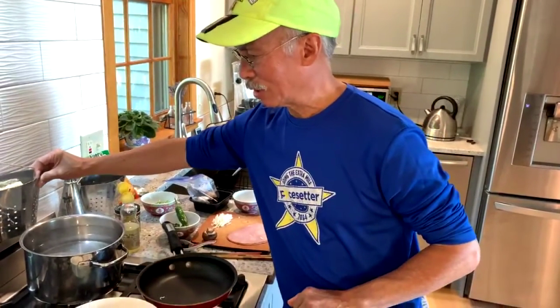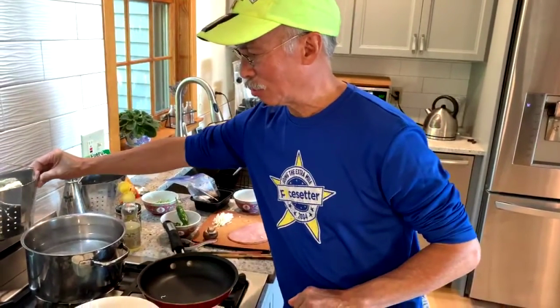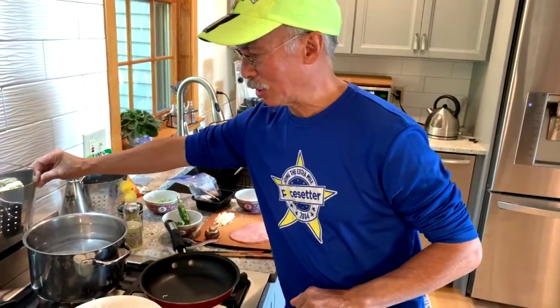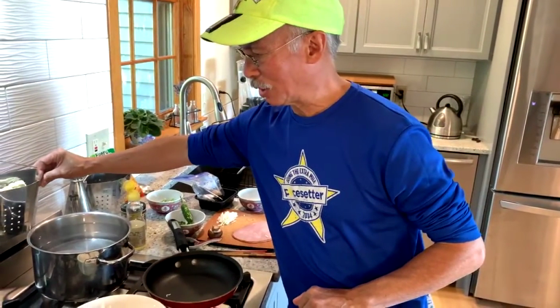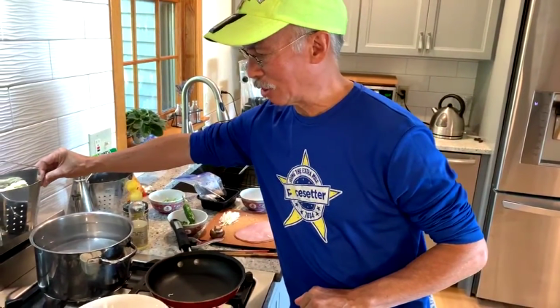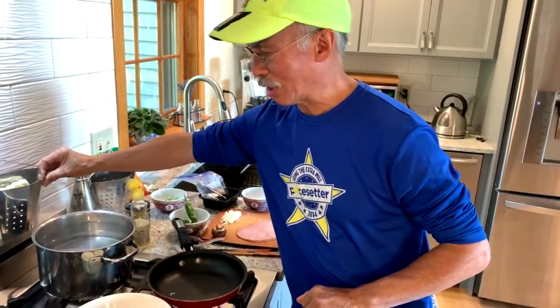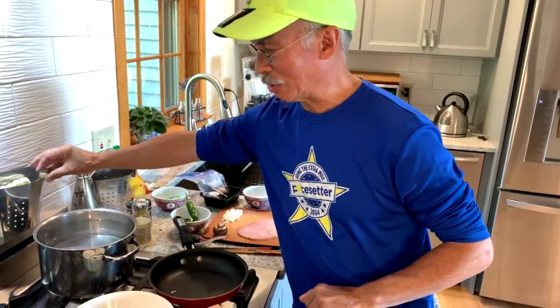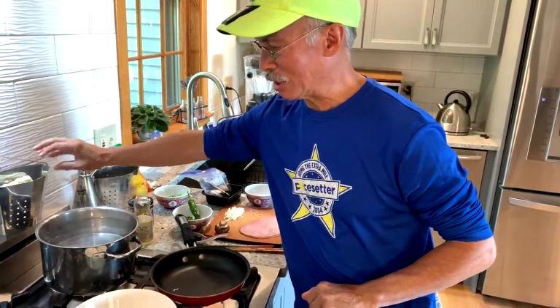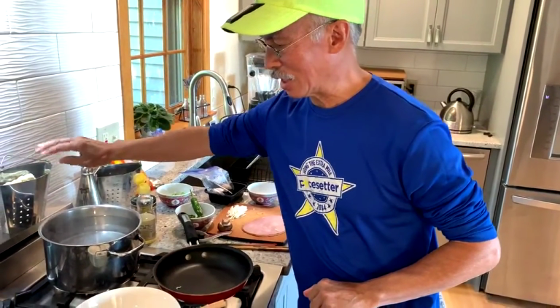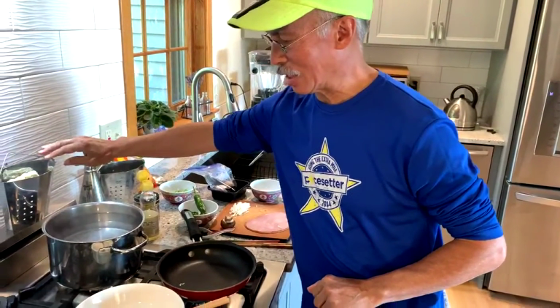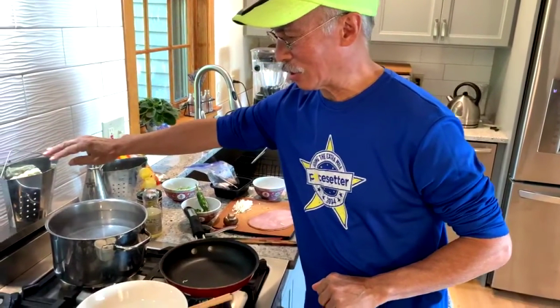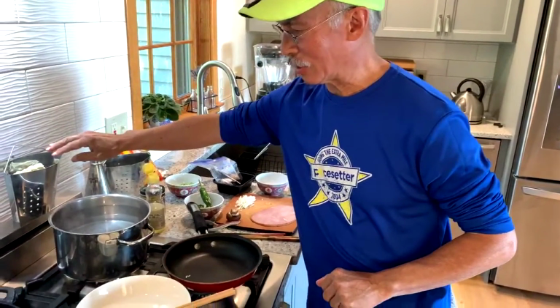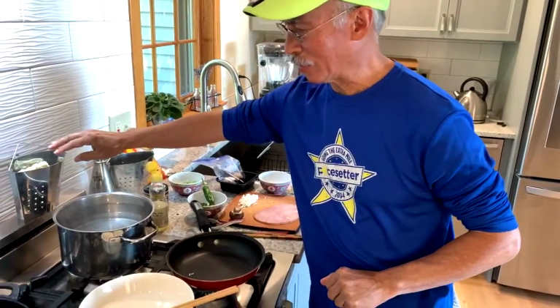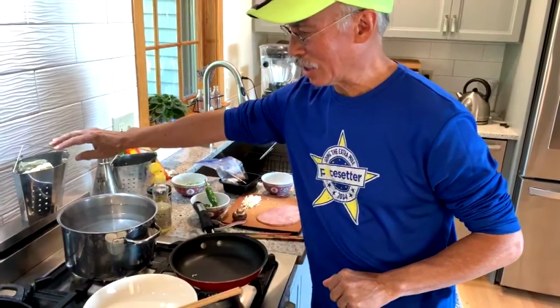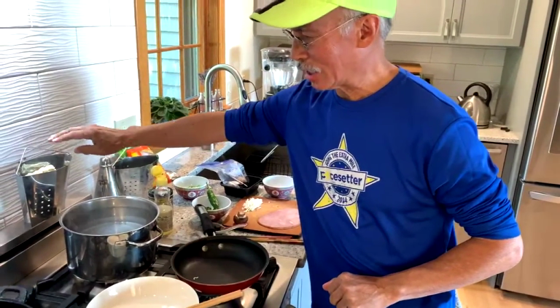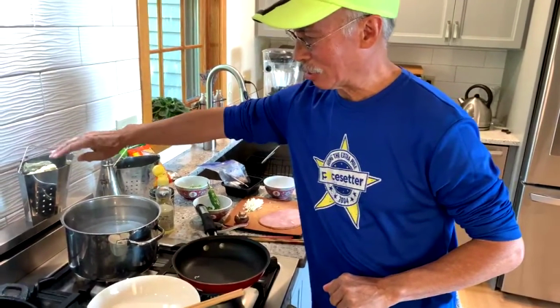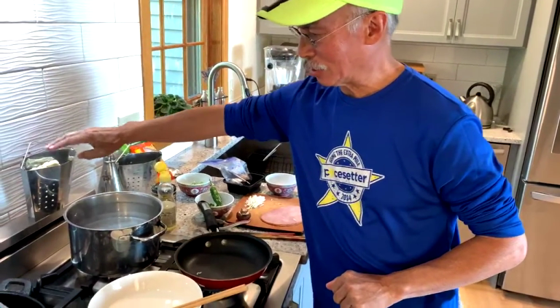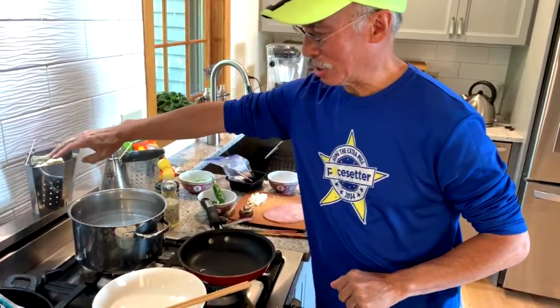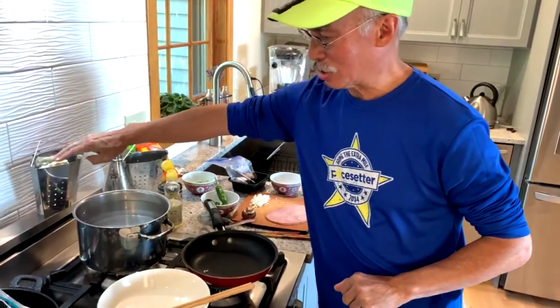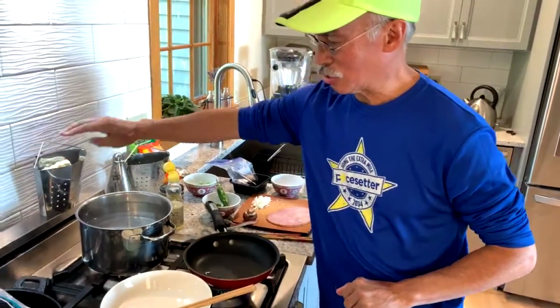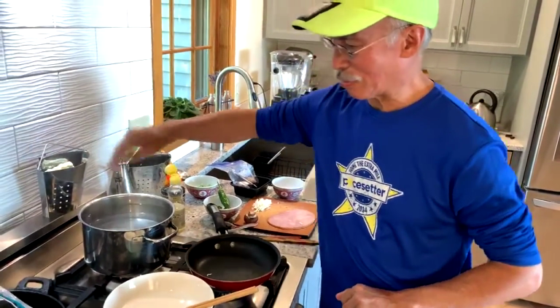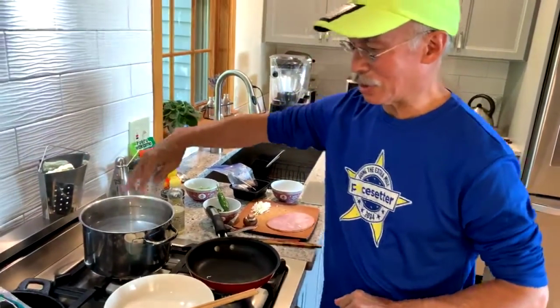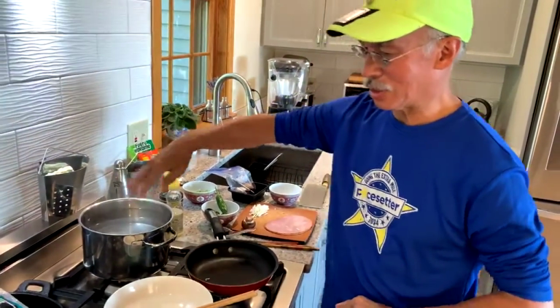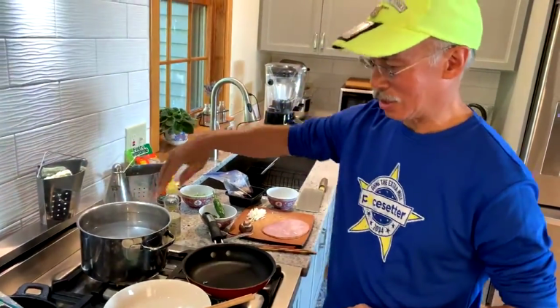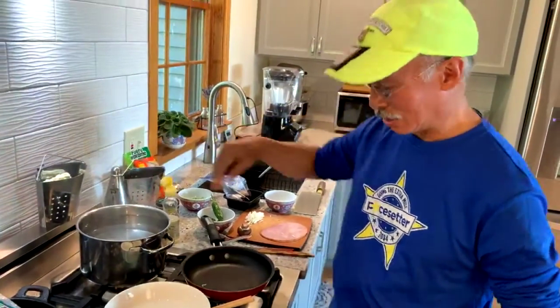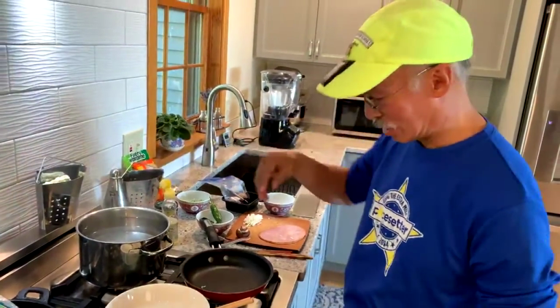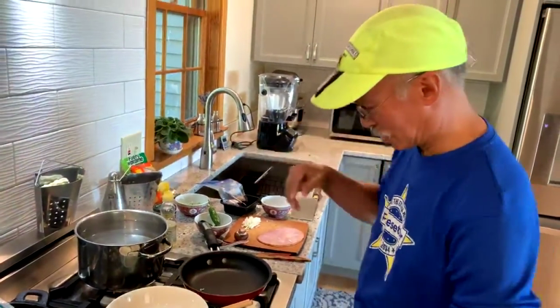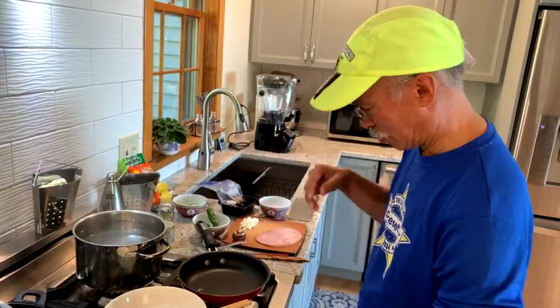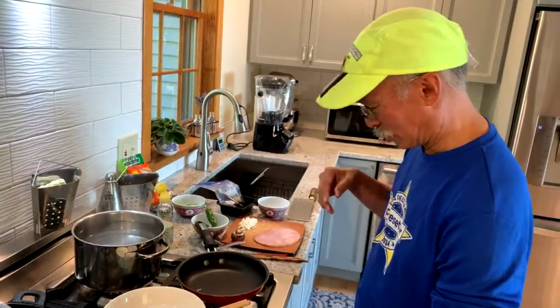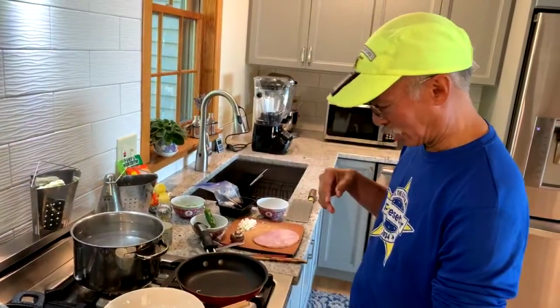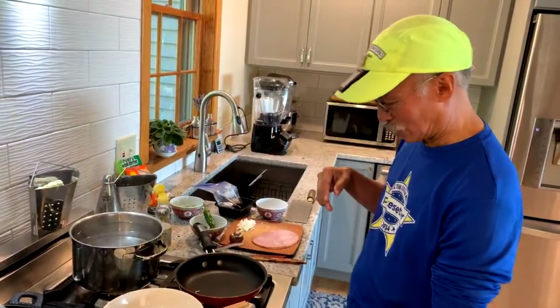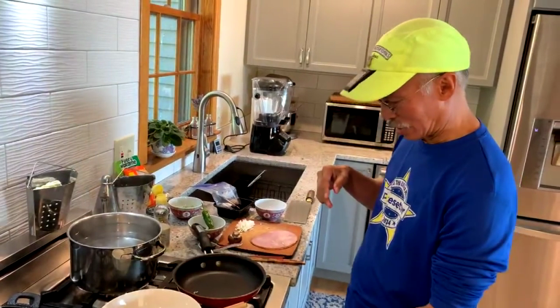So when I'm about two minutes away from putting the ramen together, I'm going to drop these noodles into boiling water.